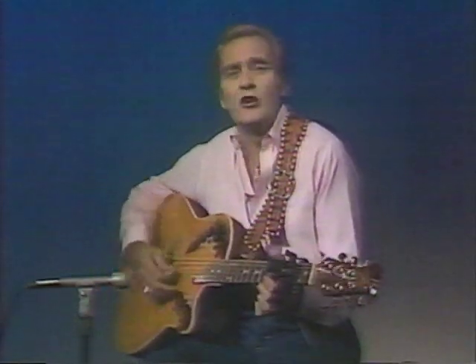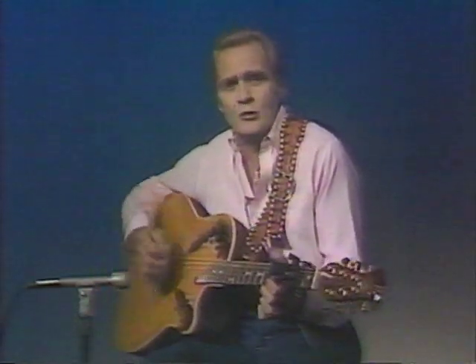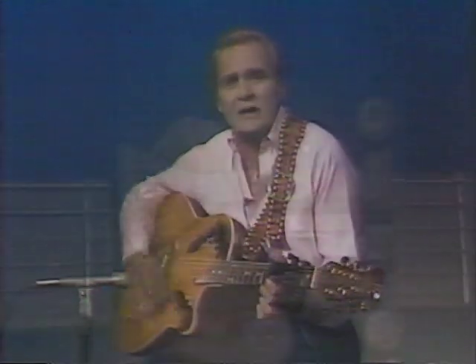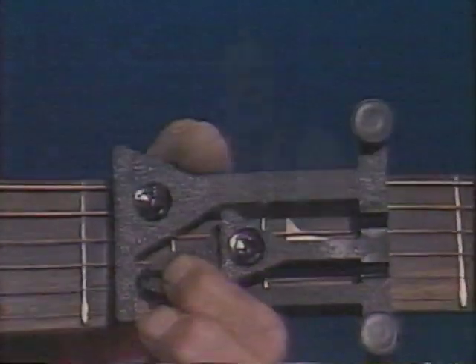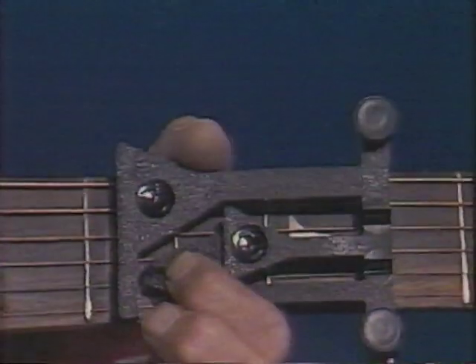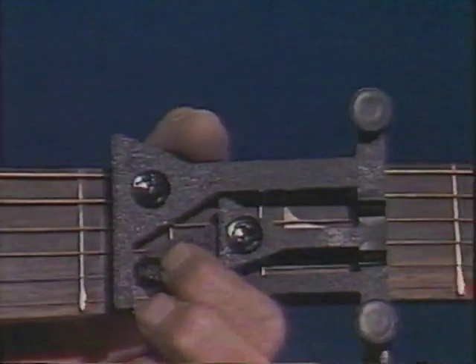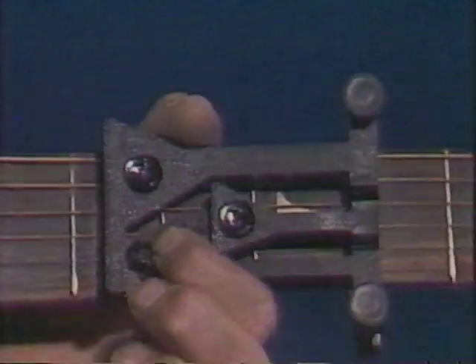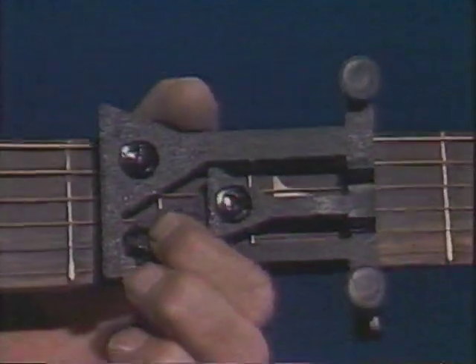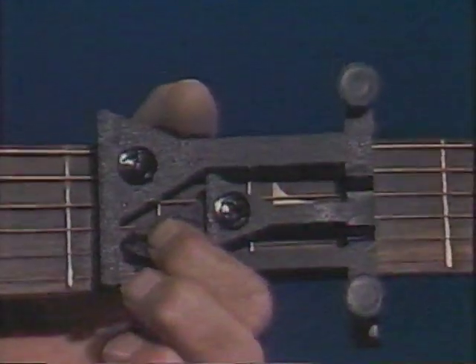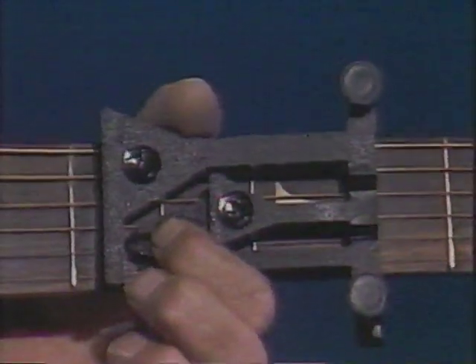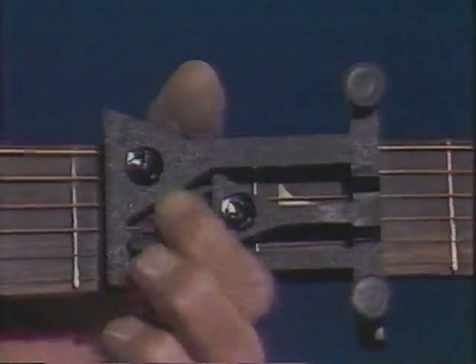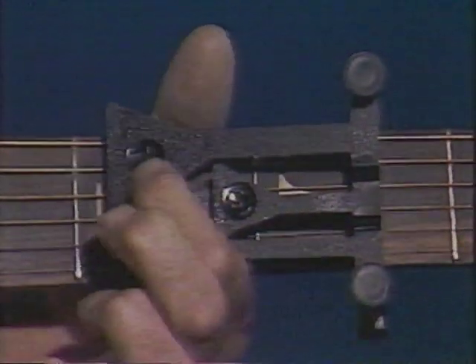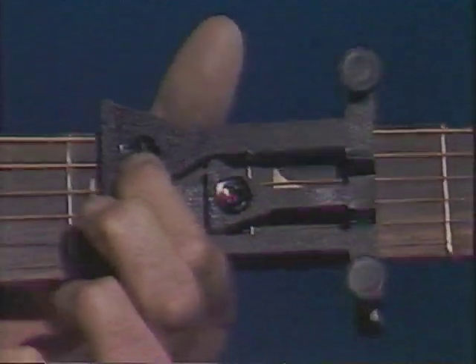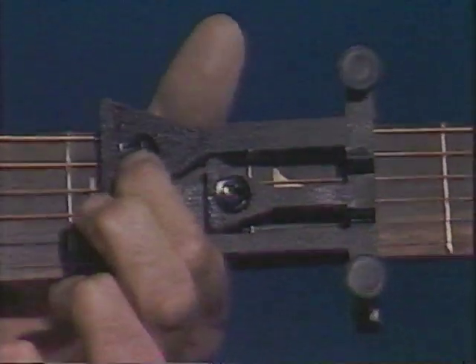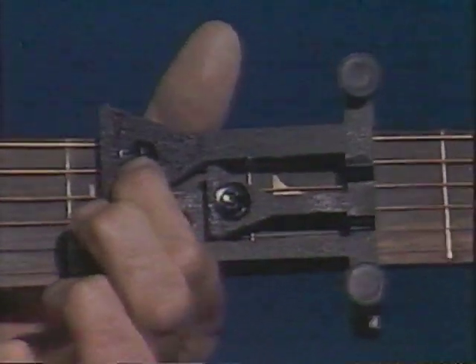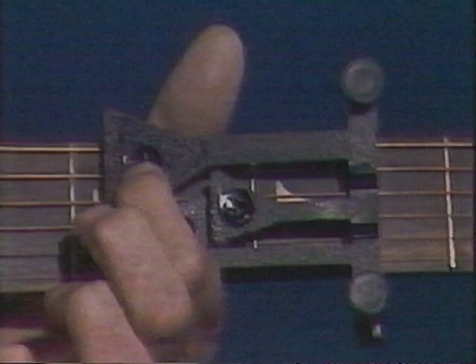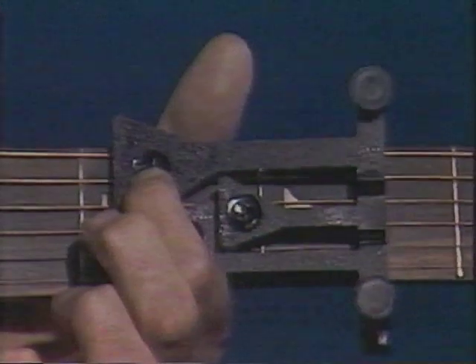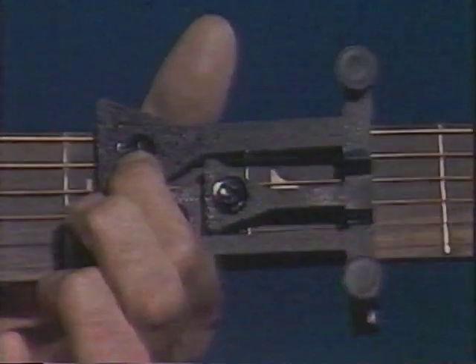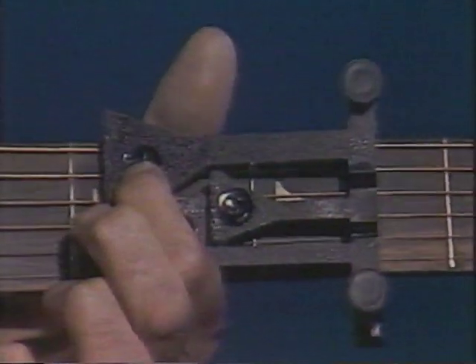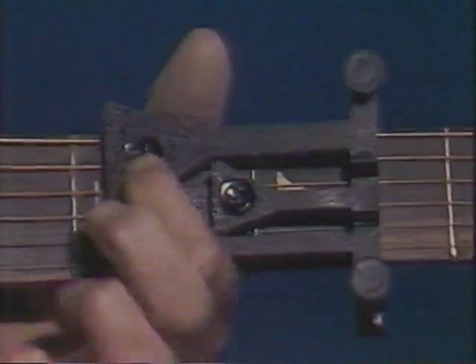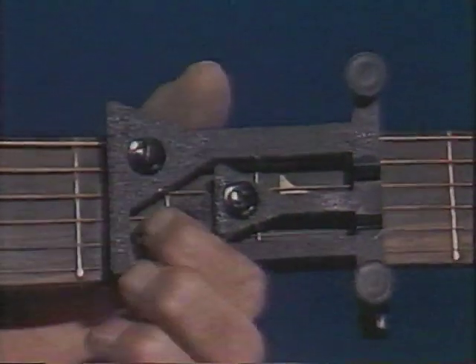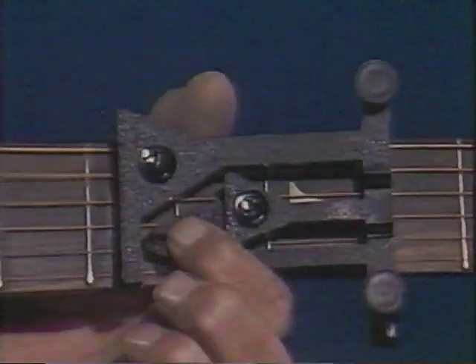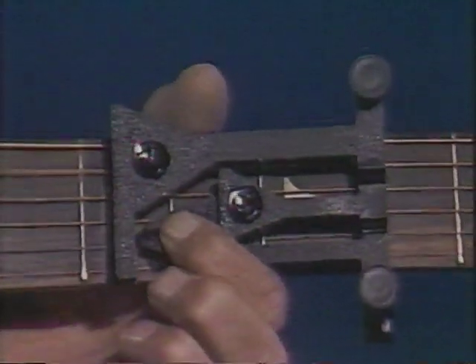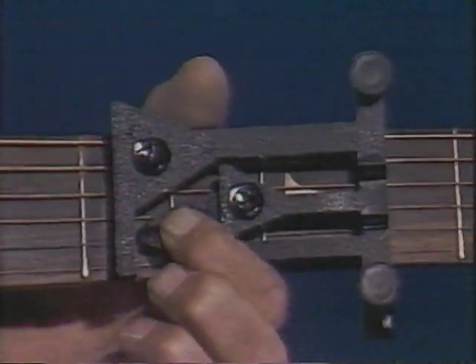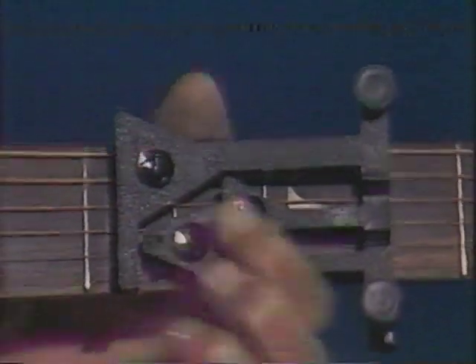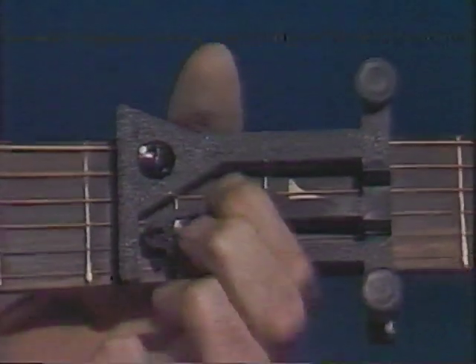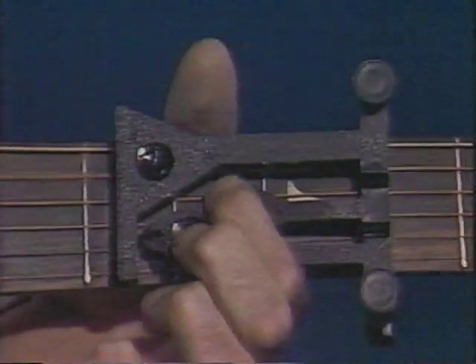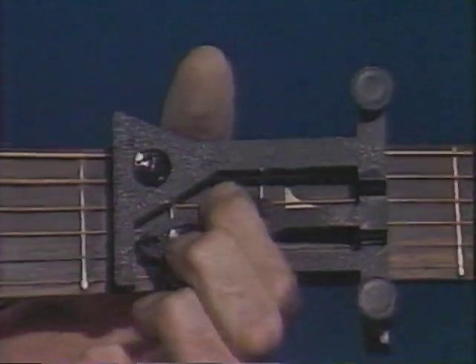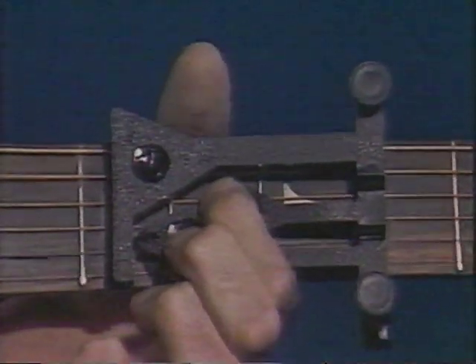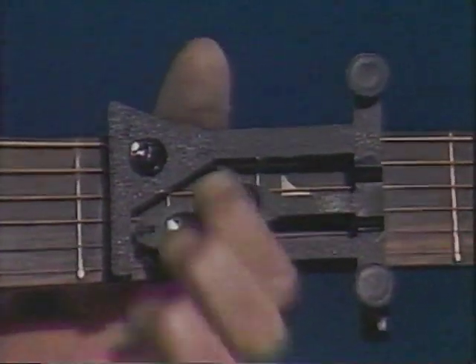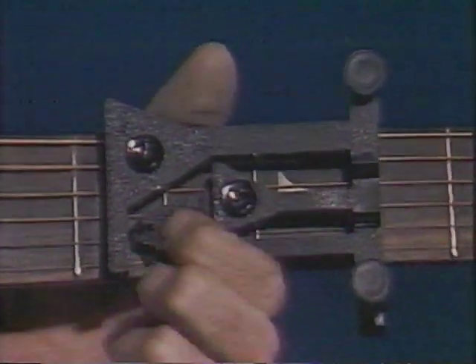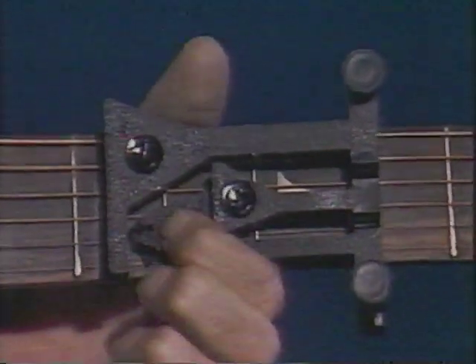You get a line, I'll get four. We'll go down to the crawdad hole. Oh, honey, they be mine.